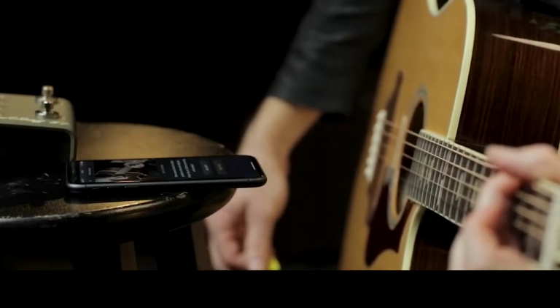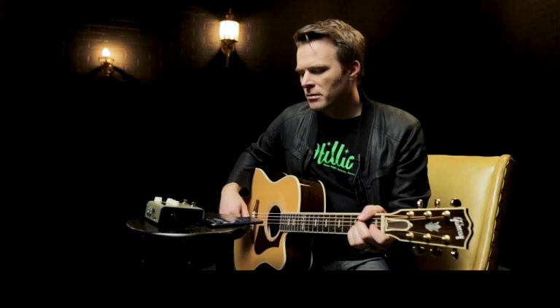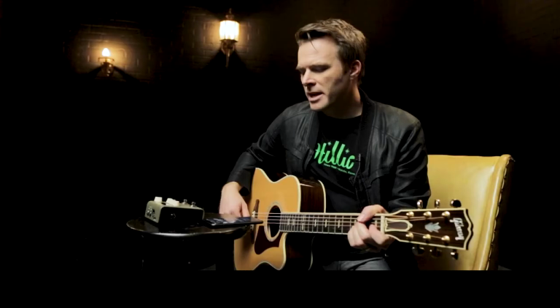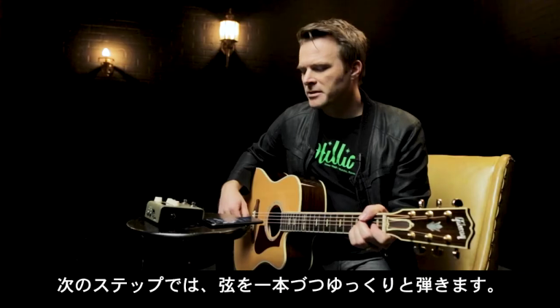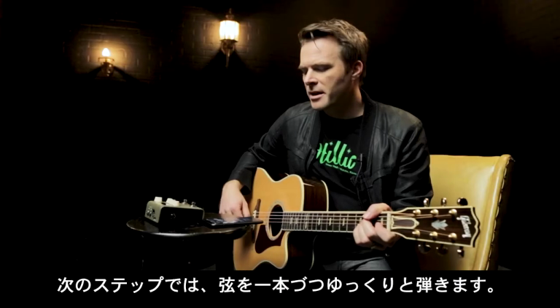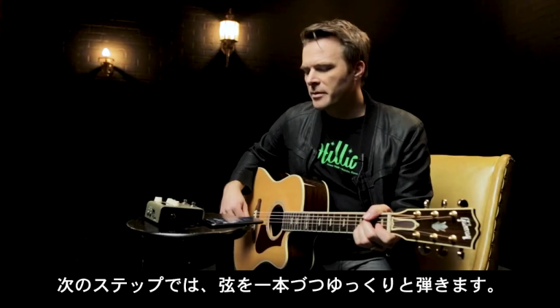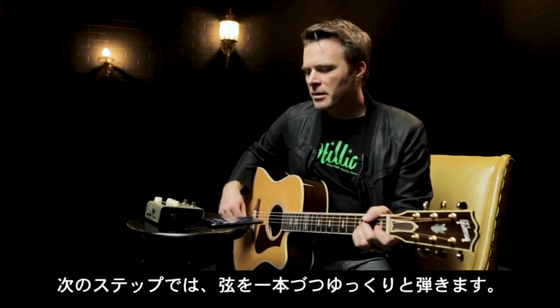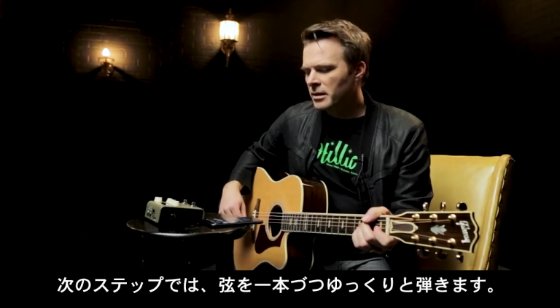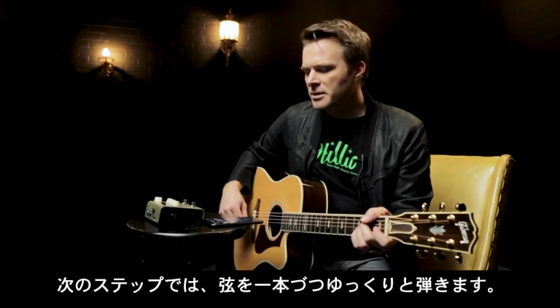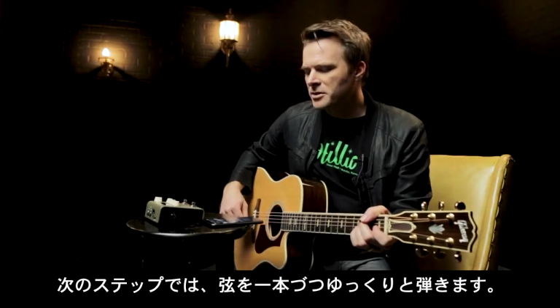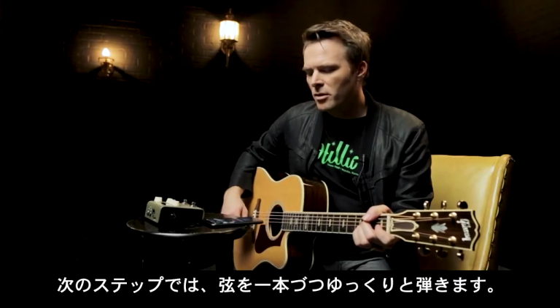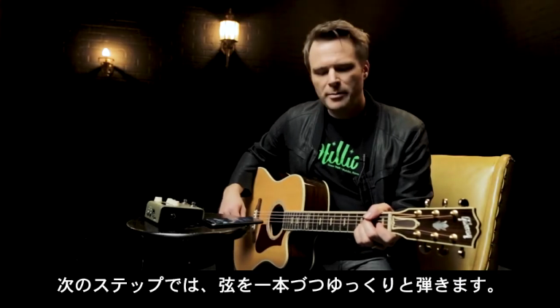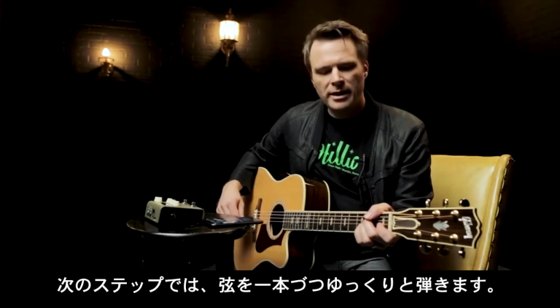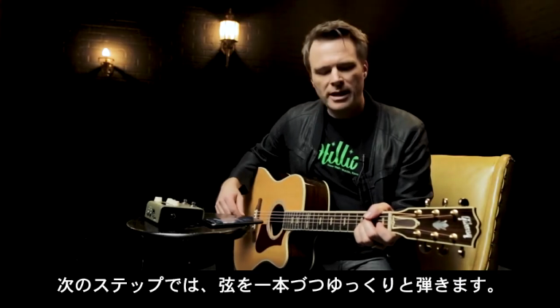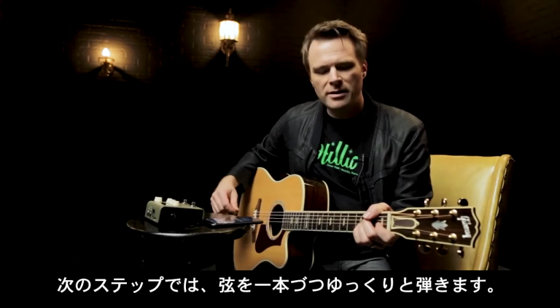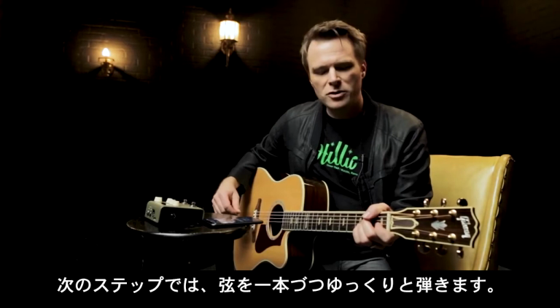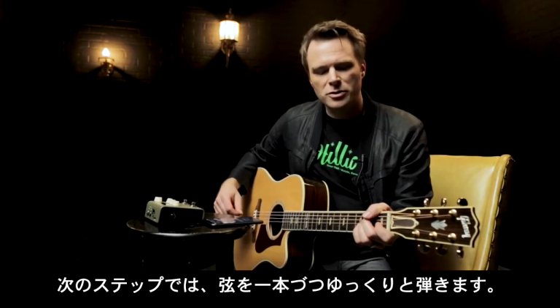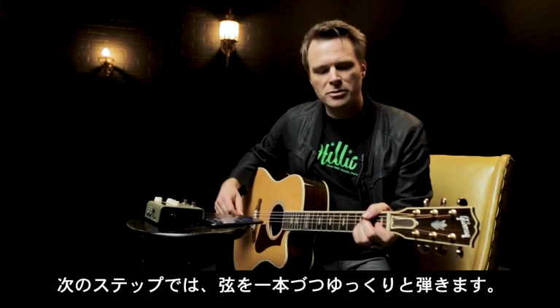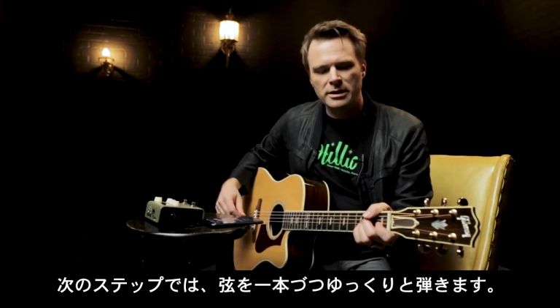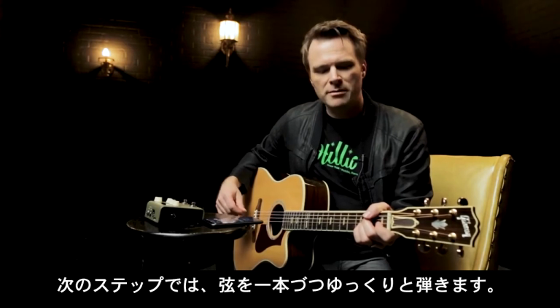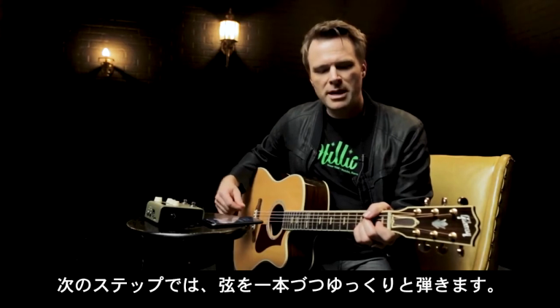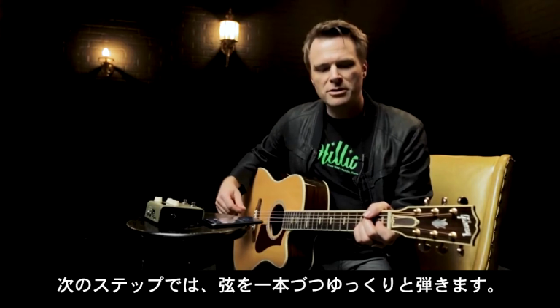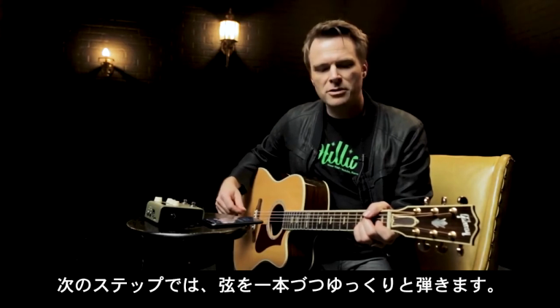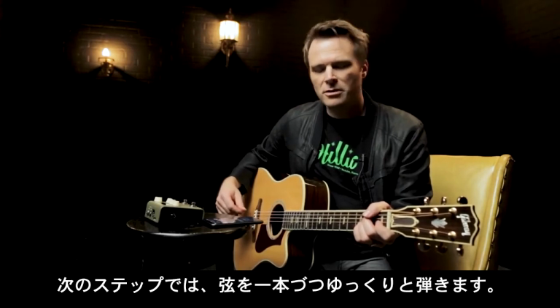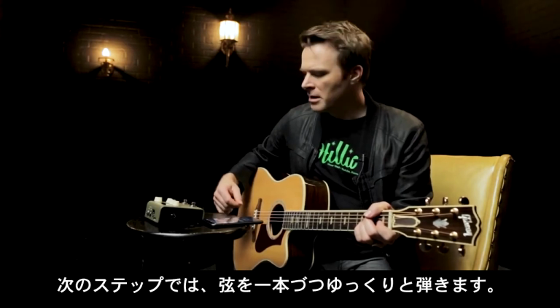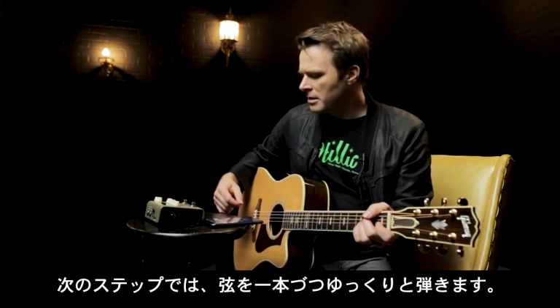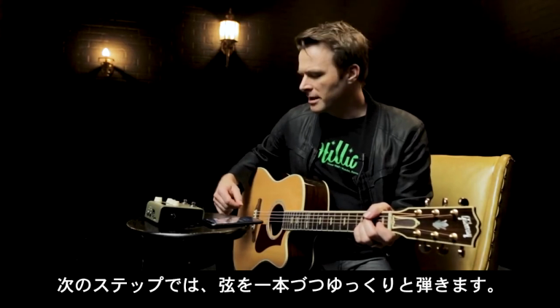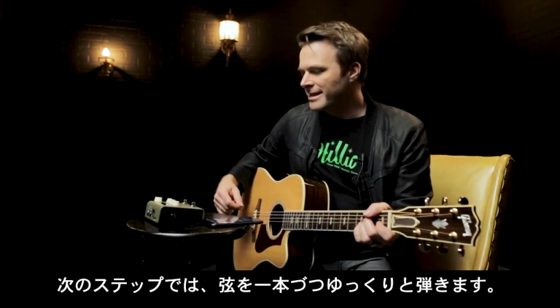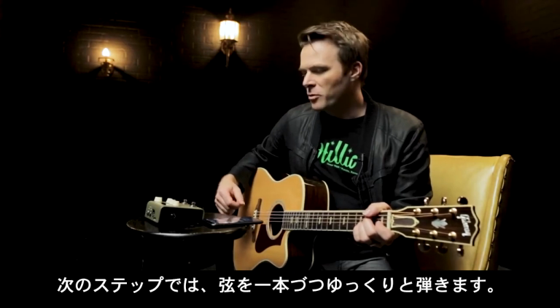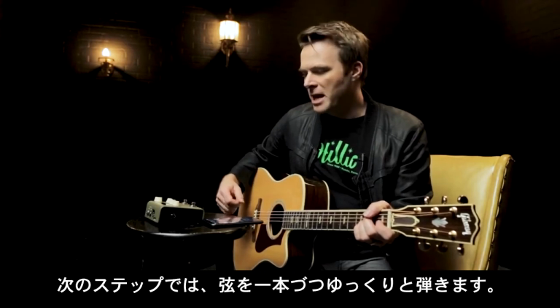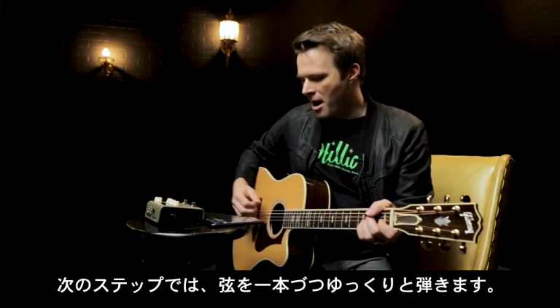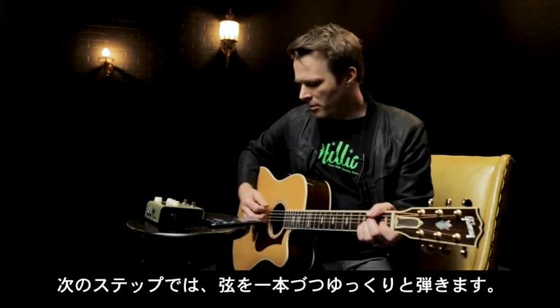The next step is to slowly pick individual strings, making sure to let them ring out.